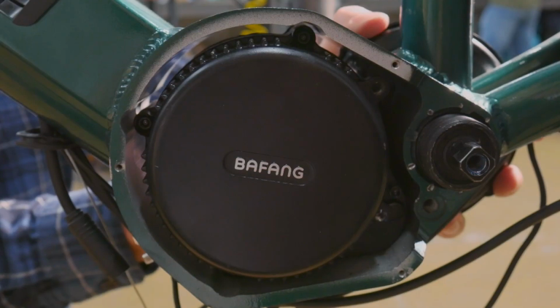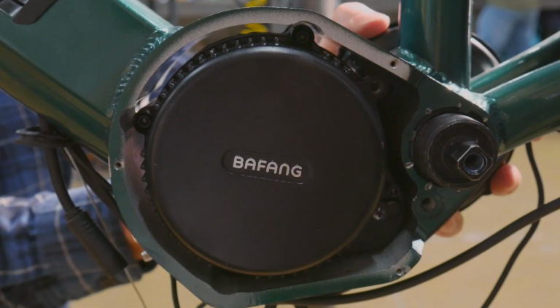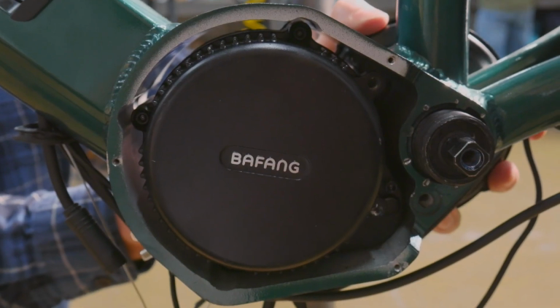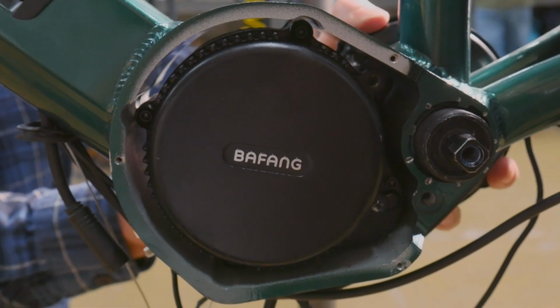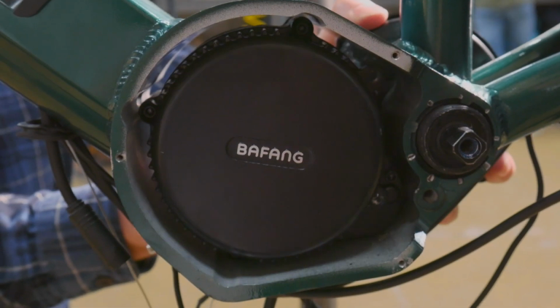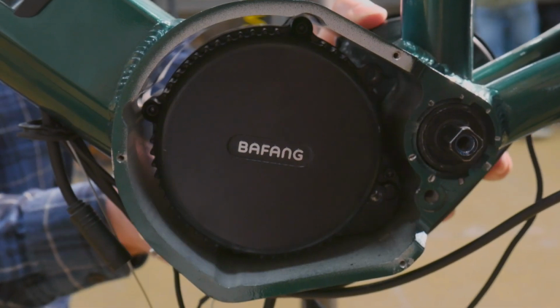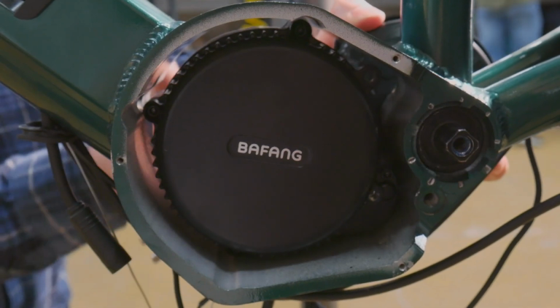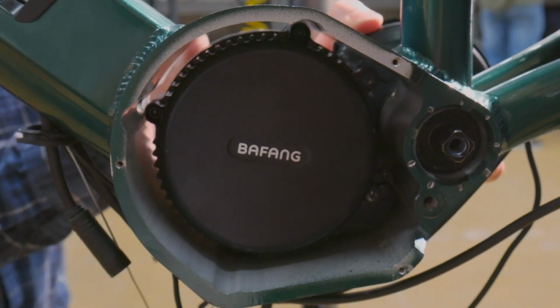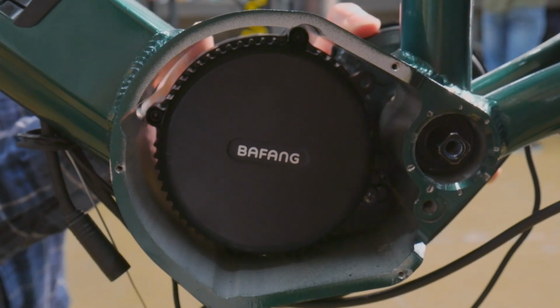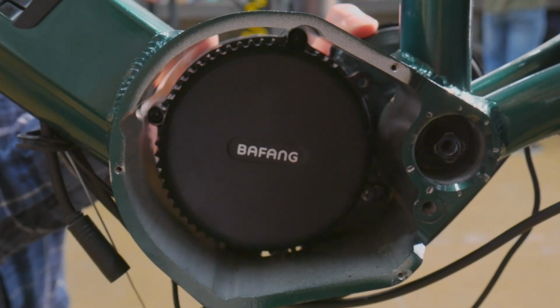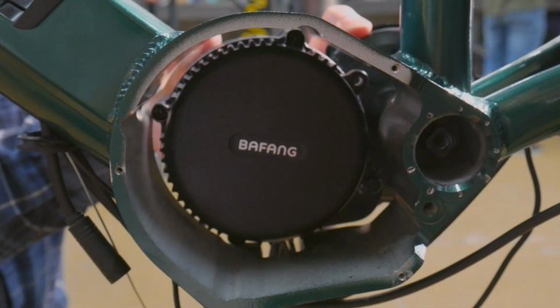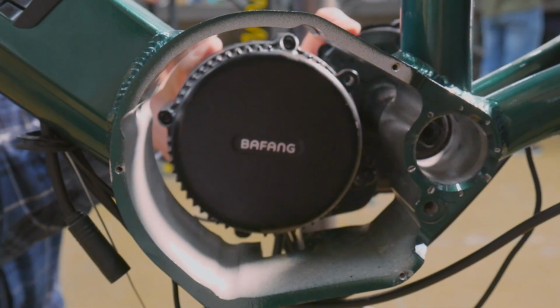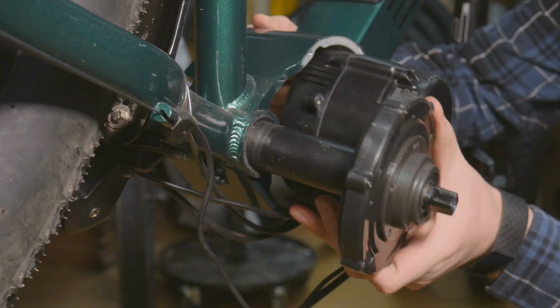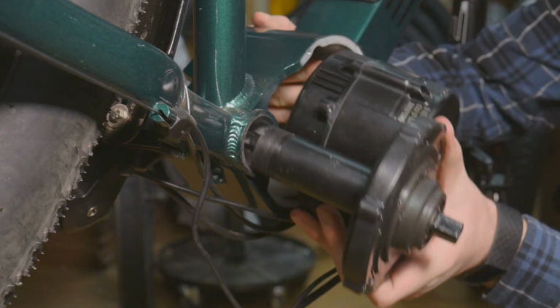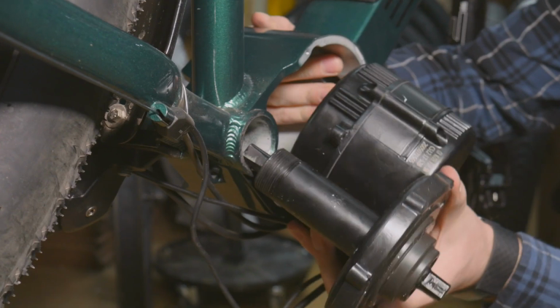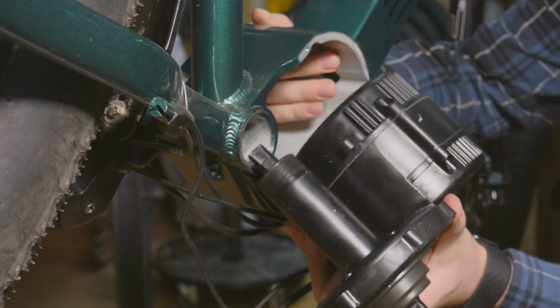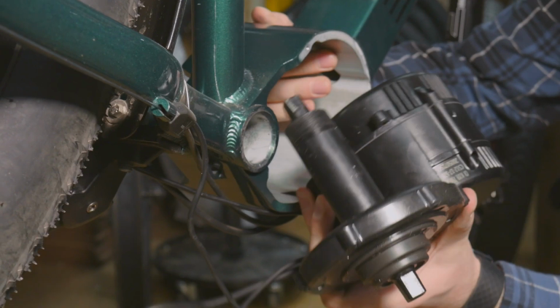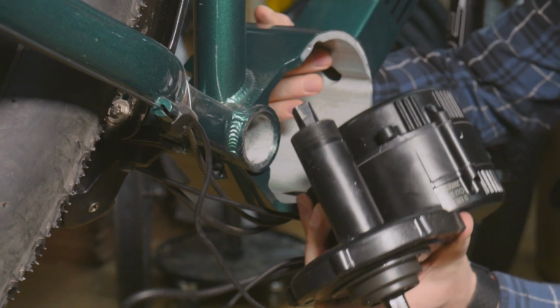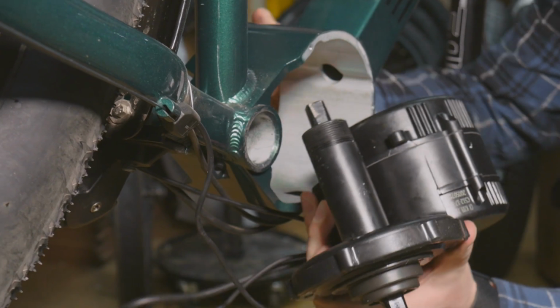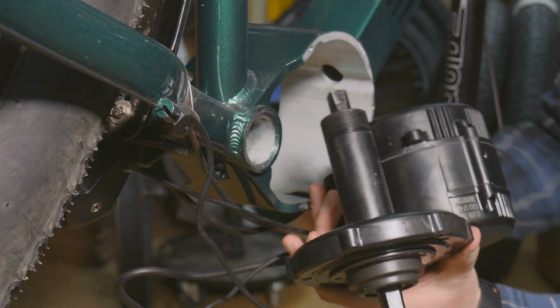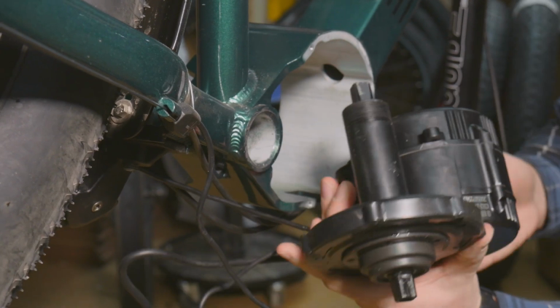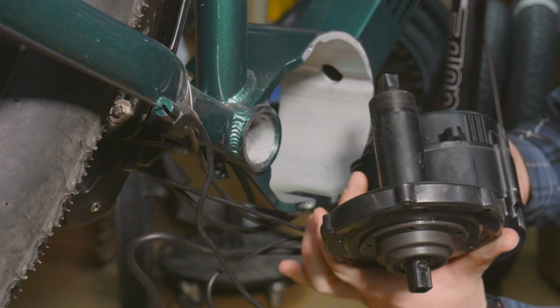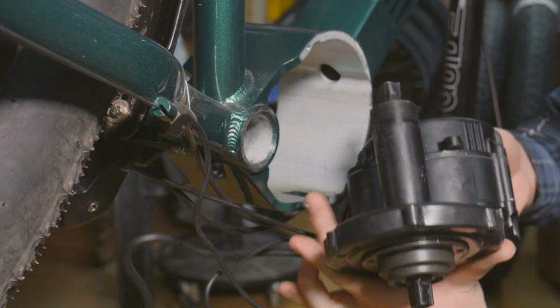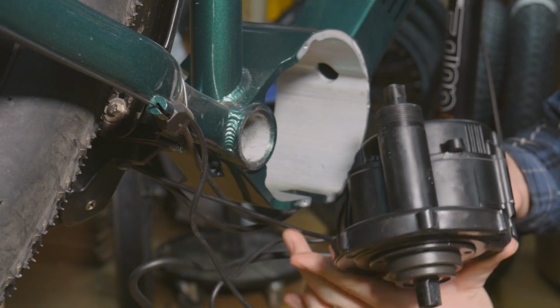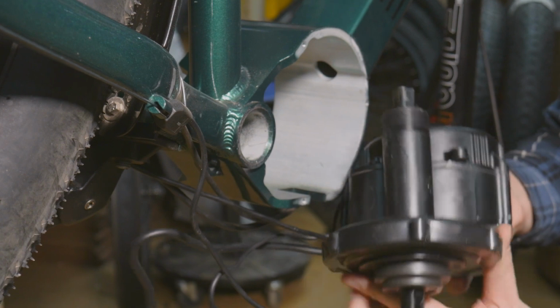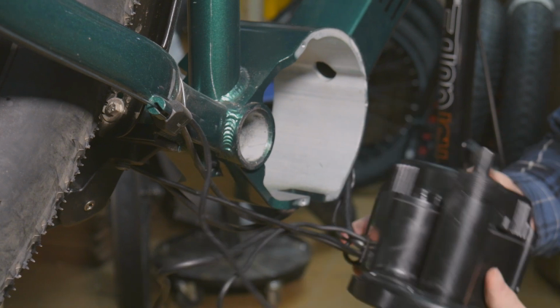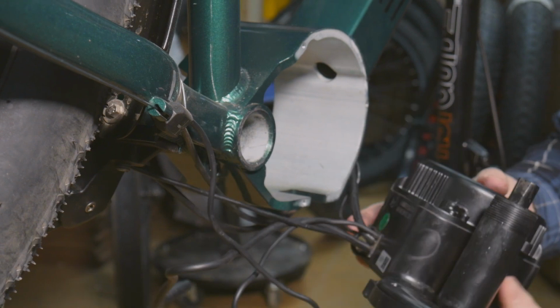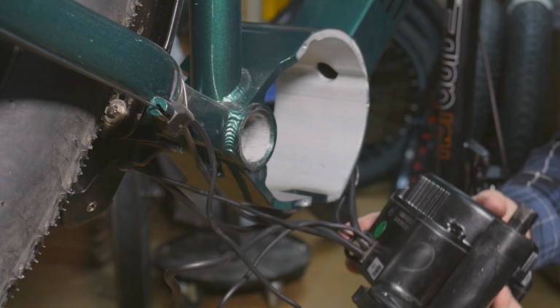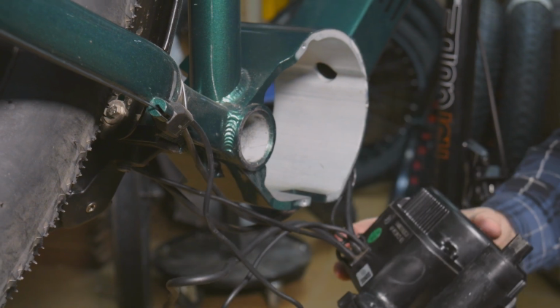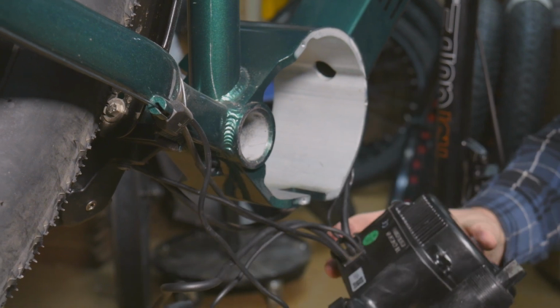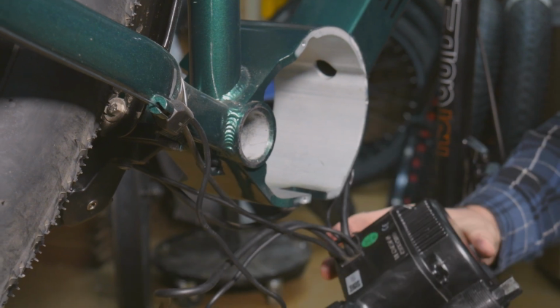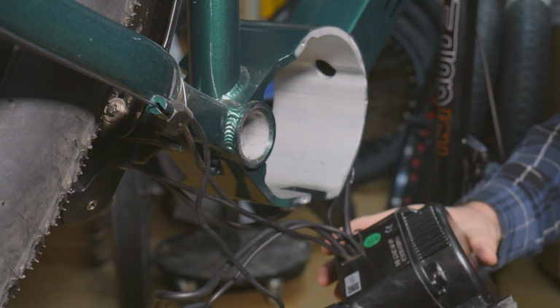Now, the motor is free and can slide out of the motor casing. The motor is heavy, so be careful not to drop it.